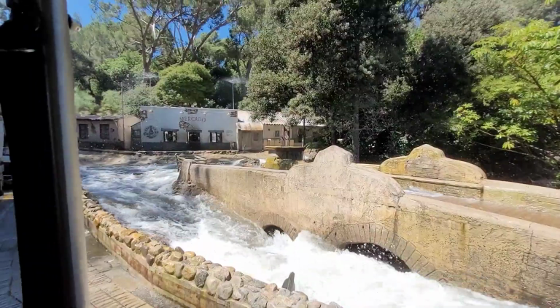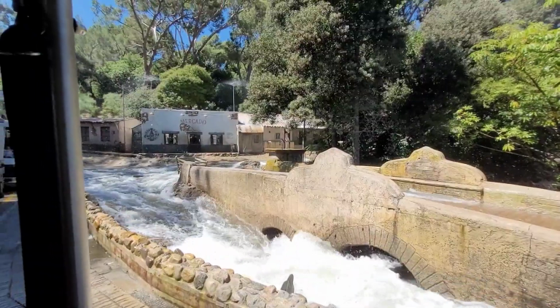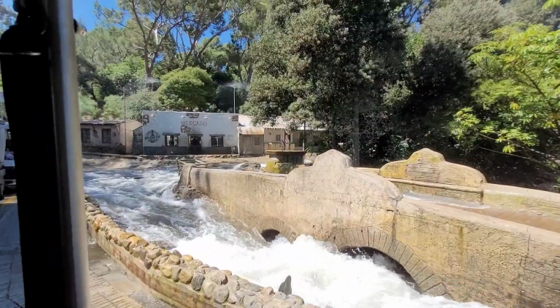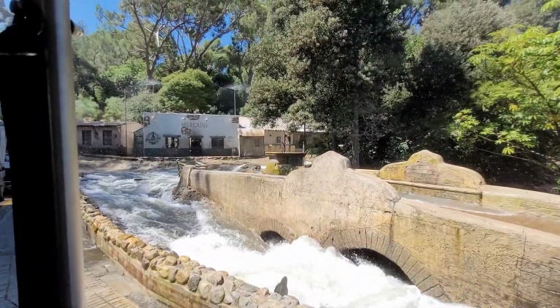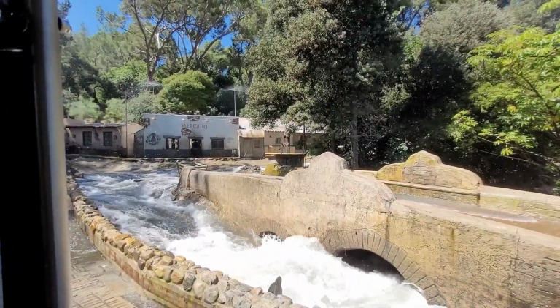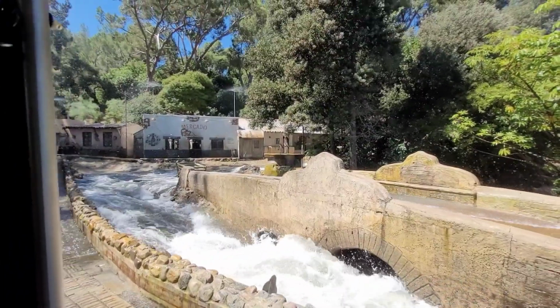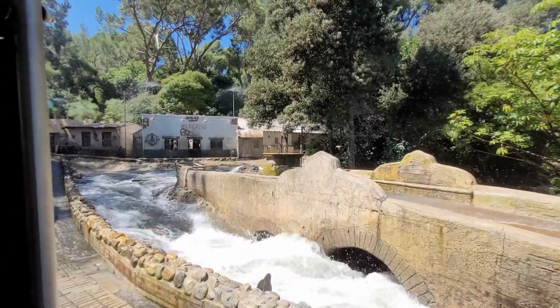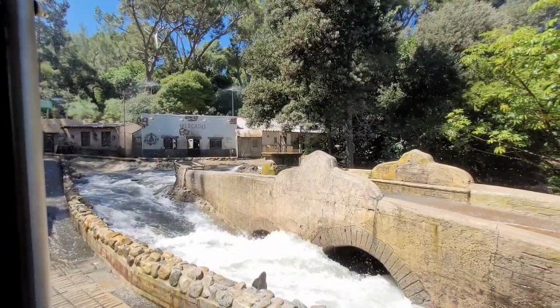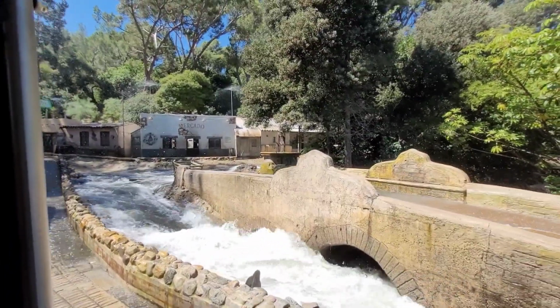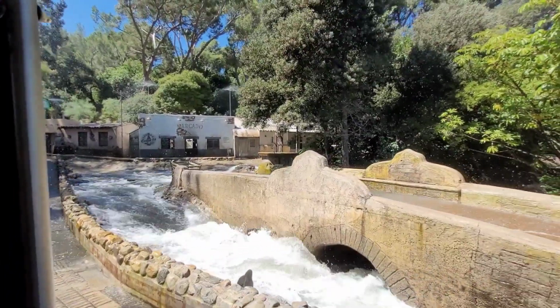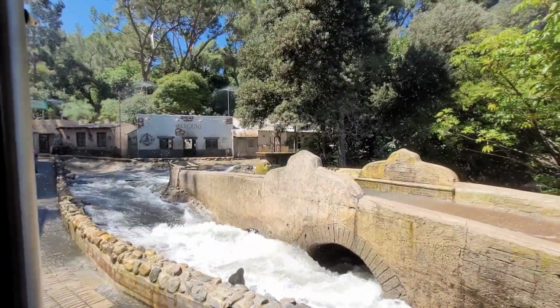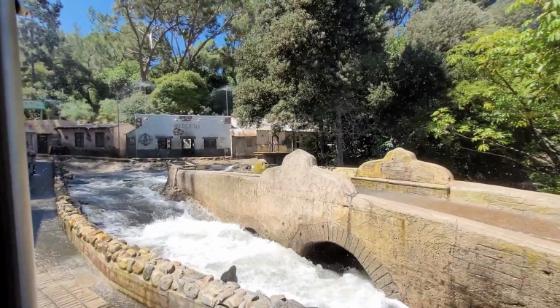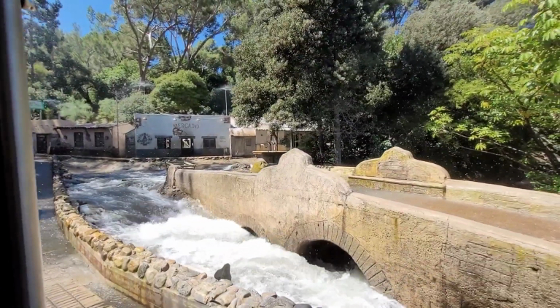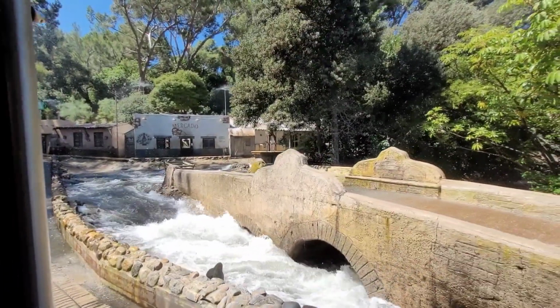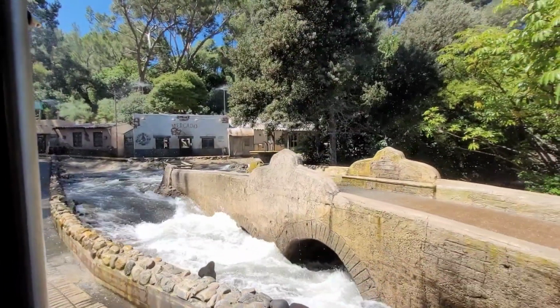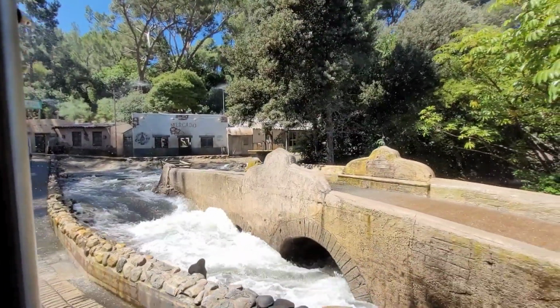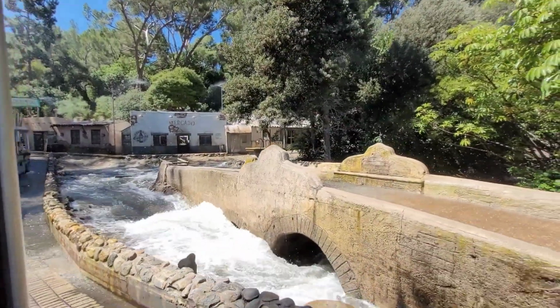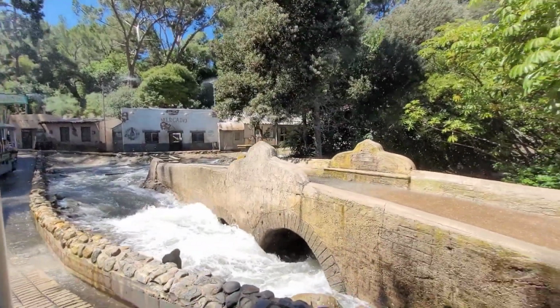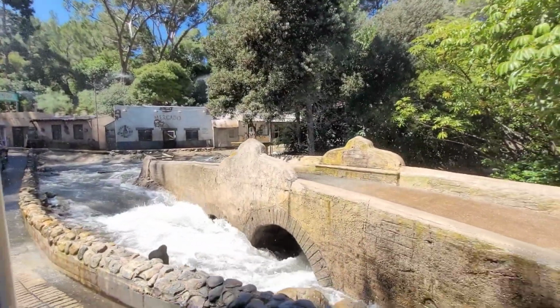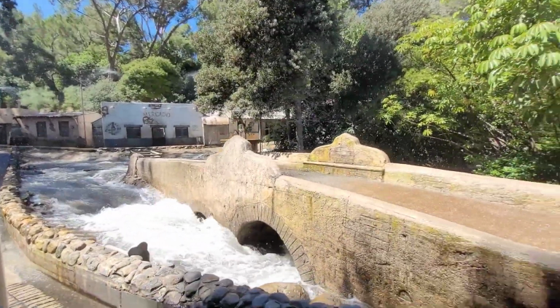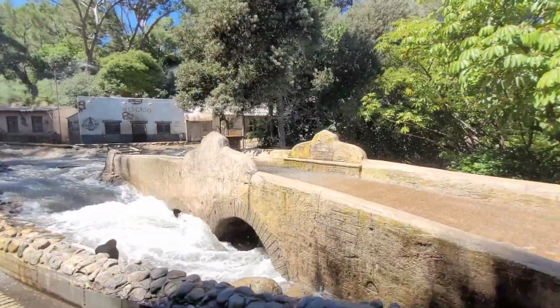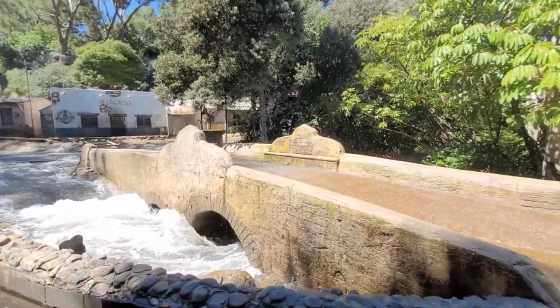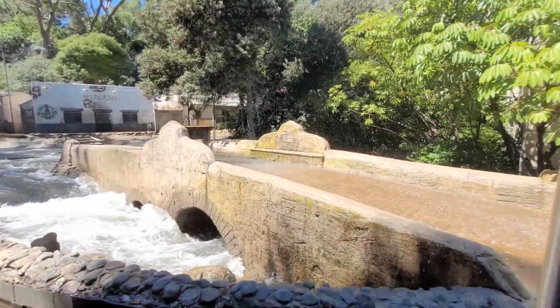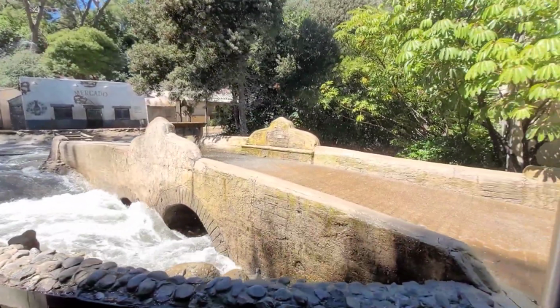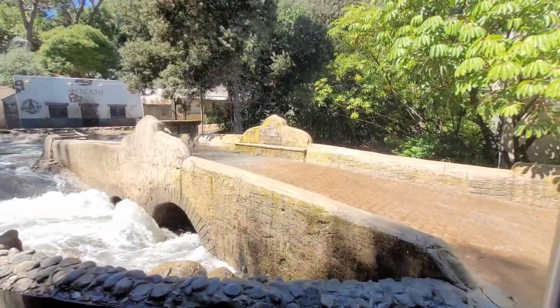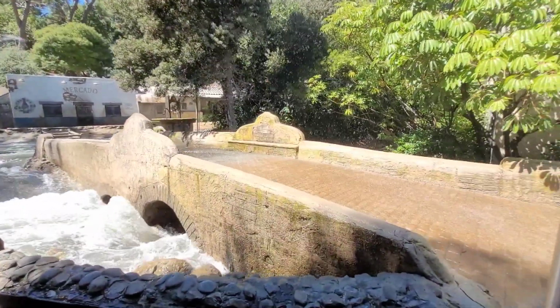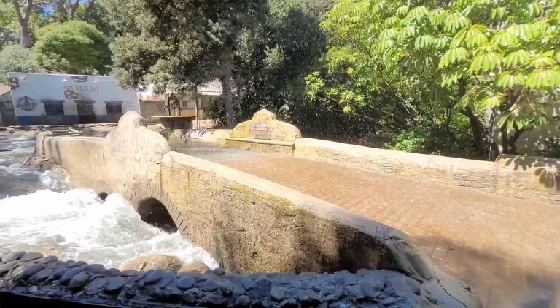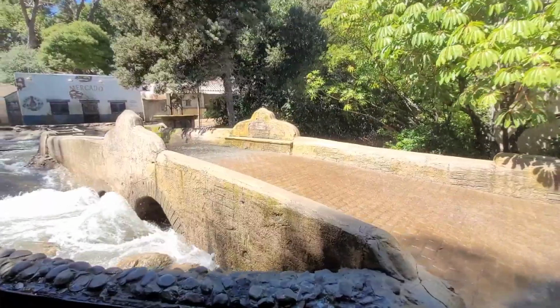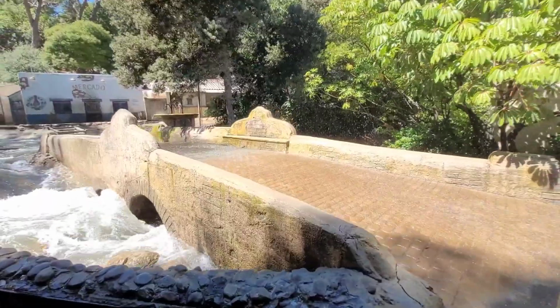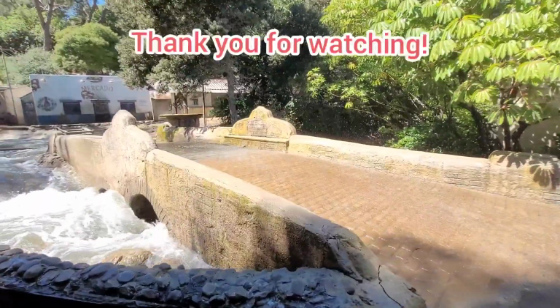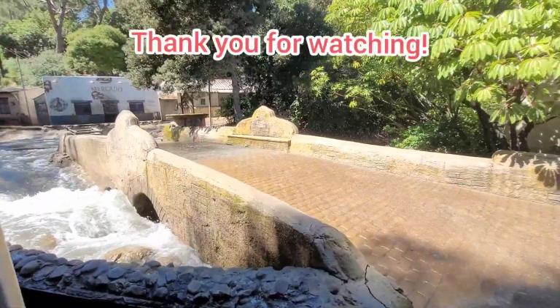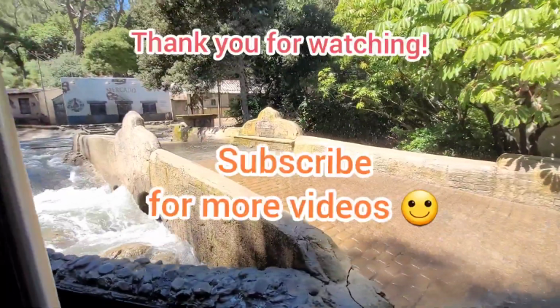Yeah, we did the front on purpose too. Here's what our flash flood looks like in the movie — it's Big Fat Liar with Paul Giamatti. Wow.